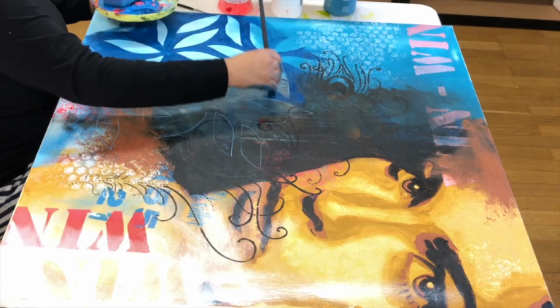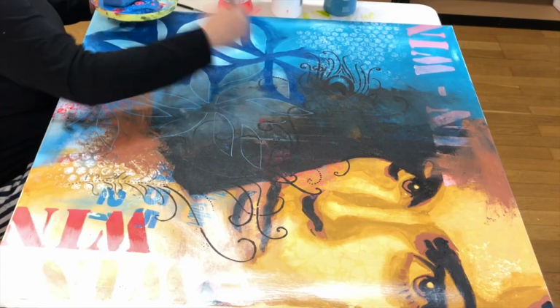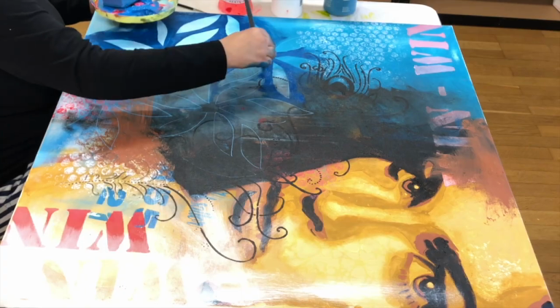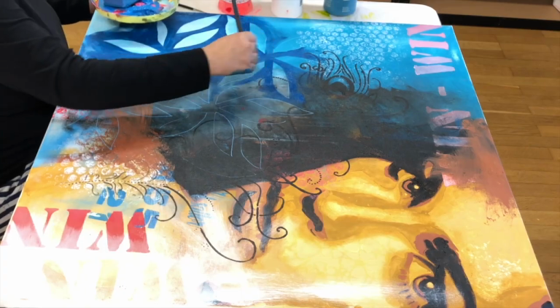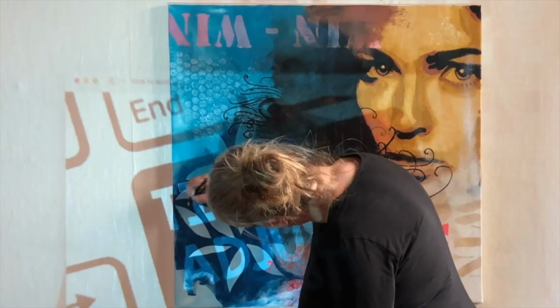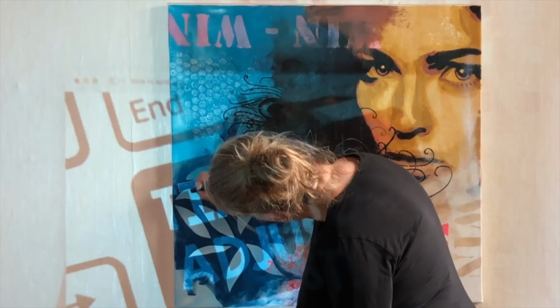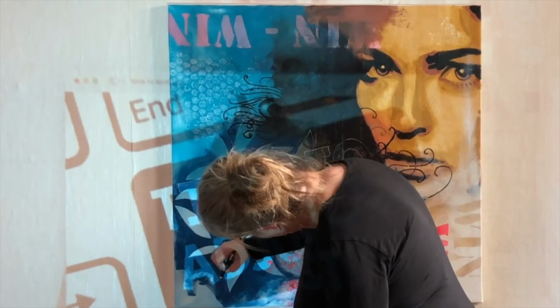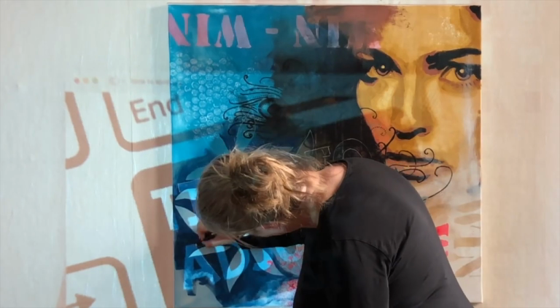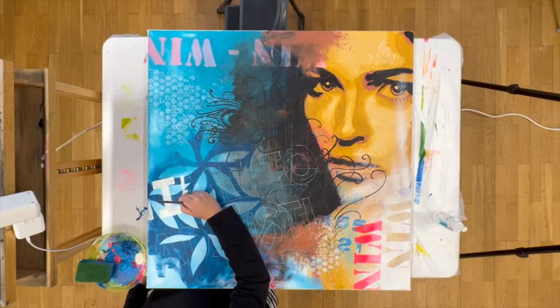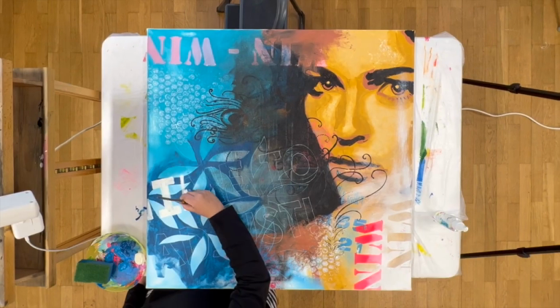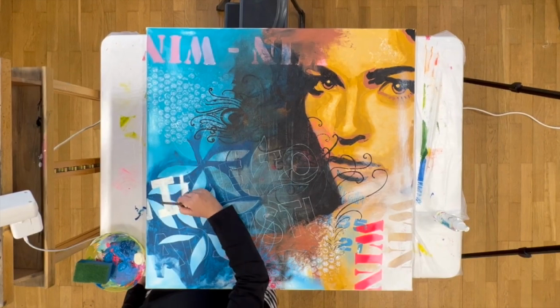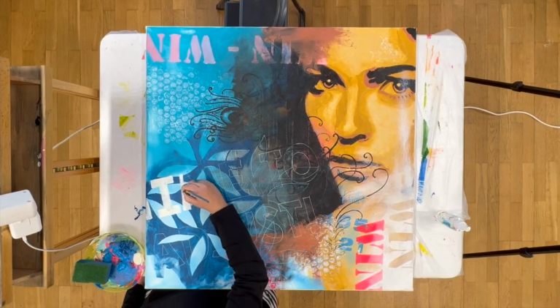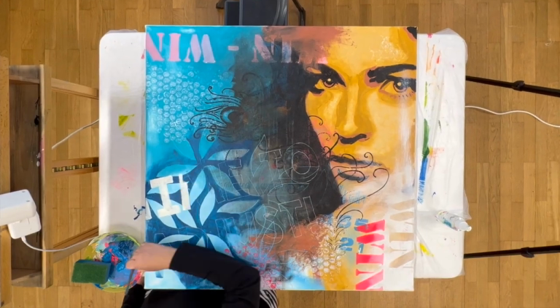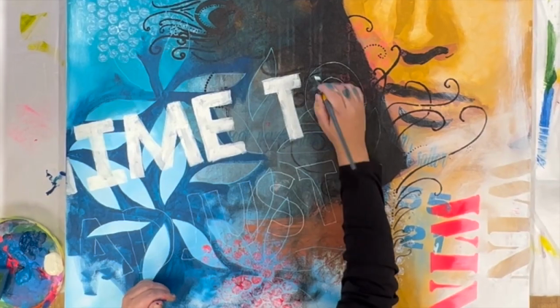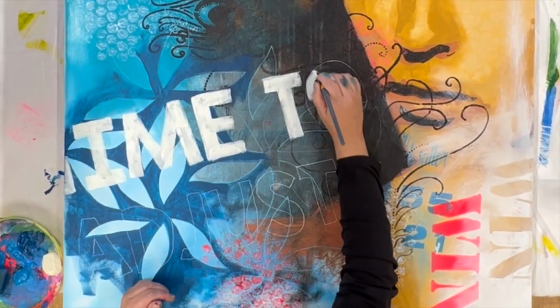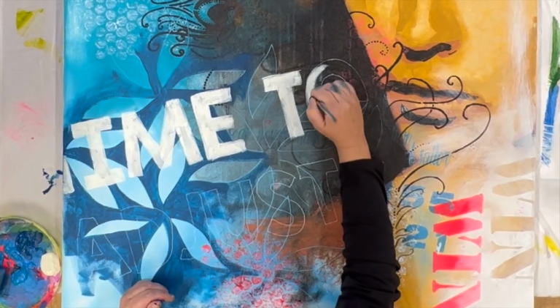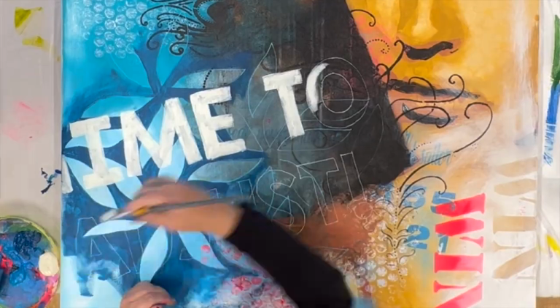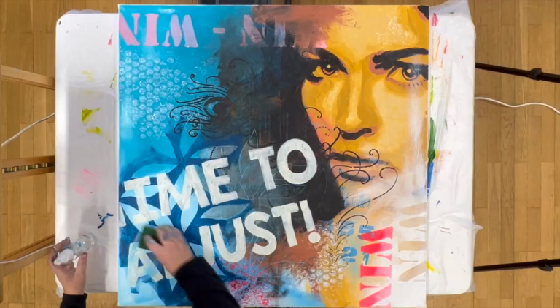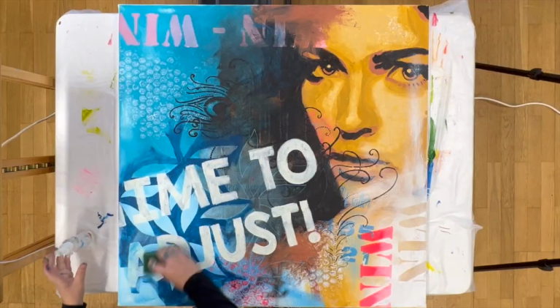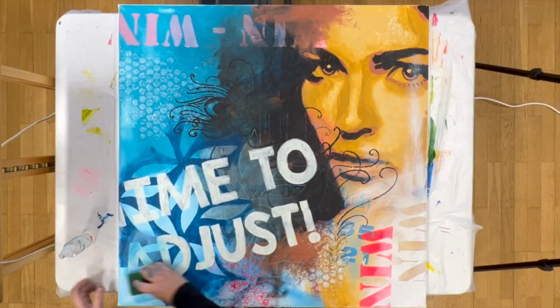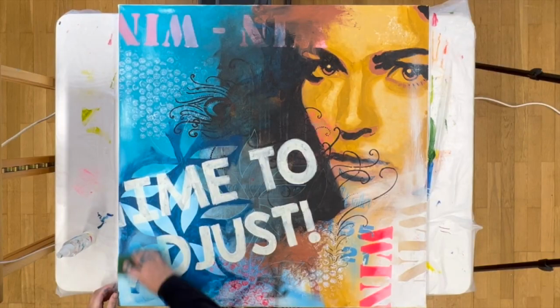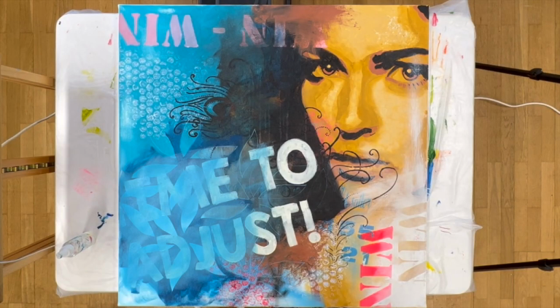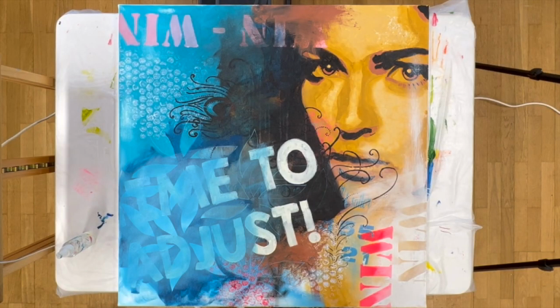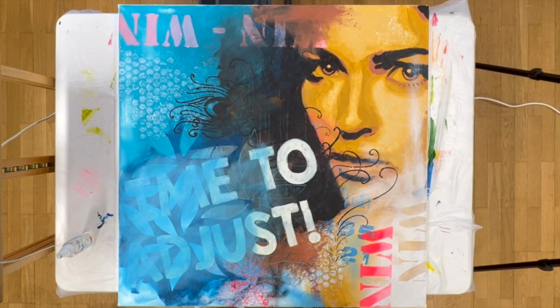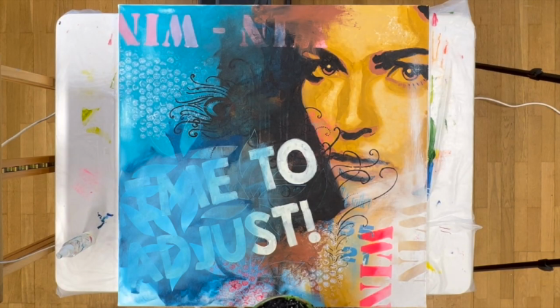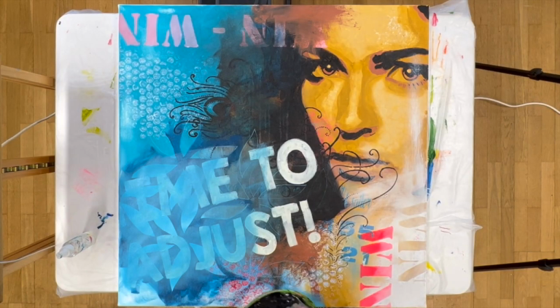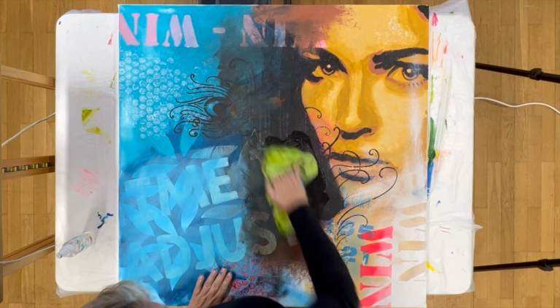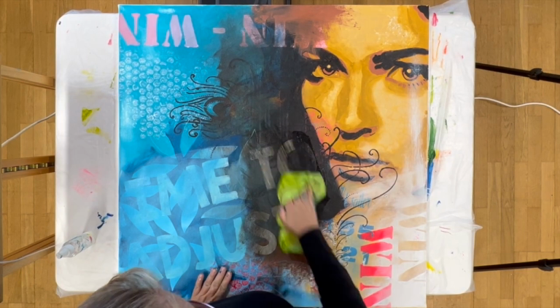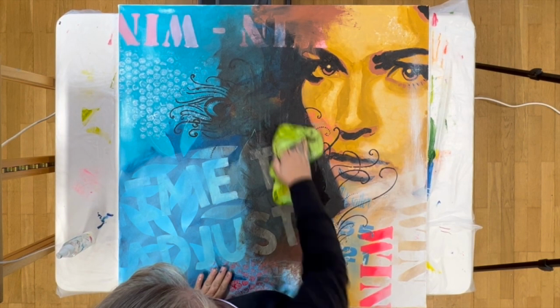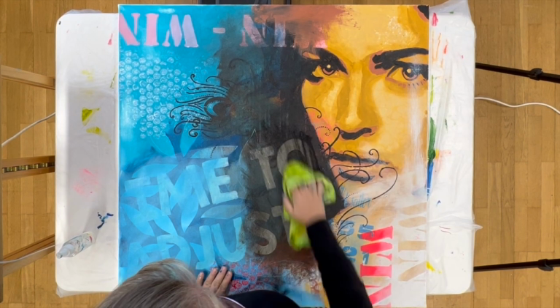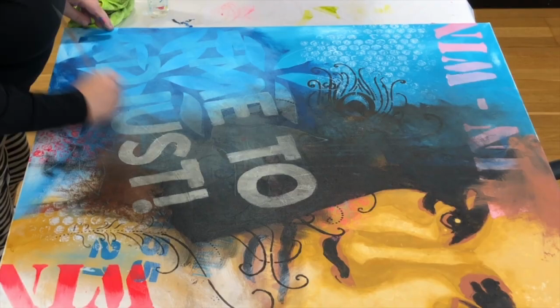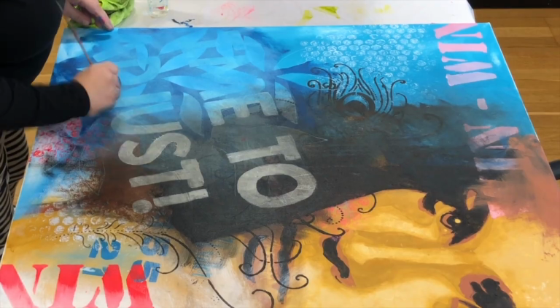Finally I draw the text and paint it in white. Then I lay a thin layer of my background color on top so that my text is not so dominant.